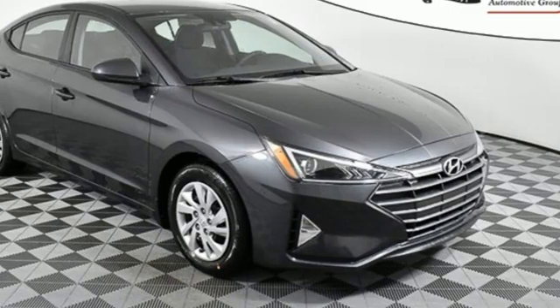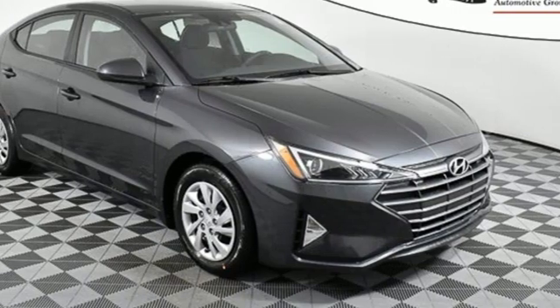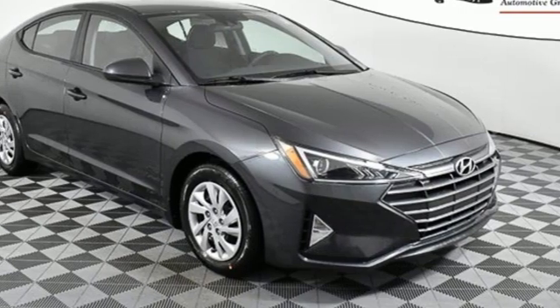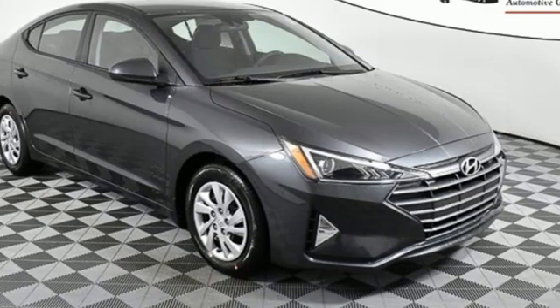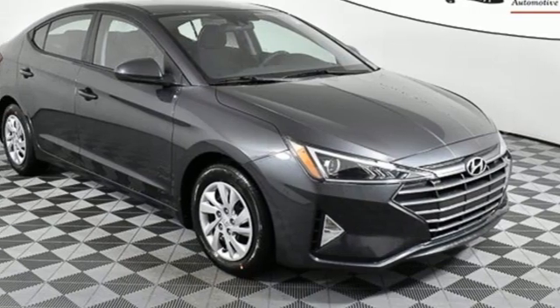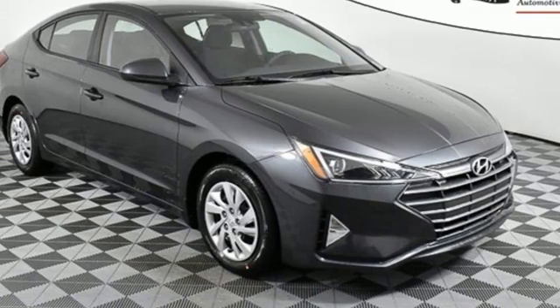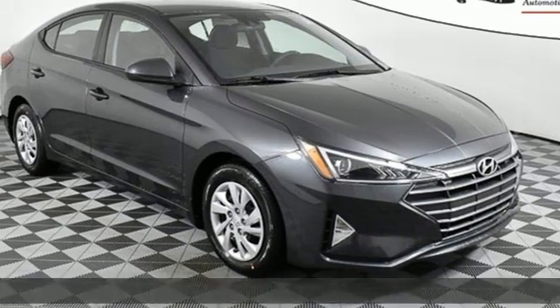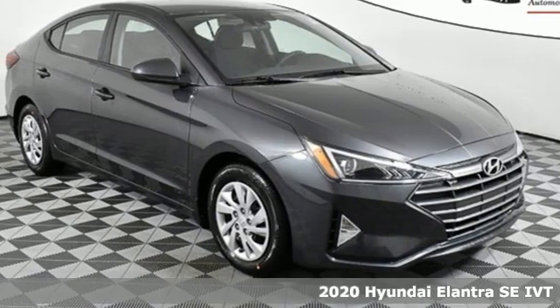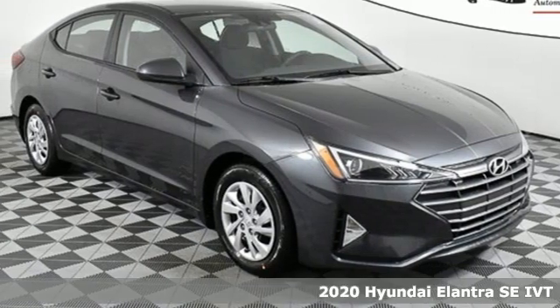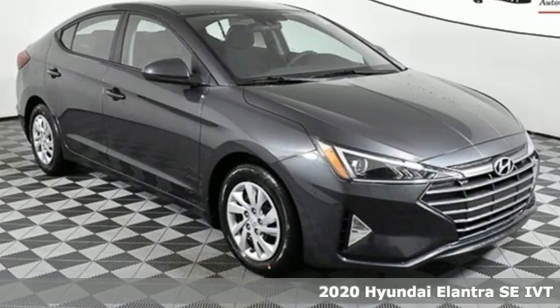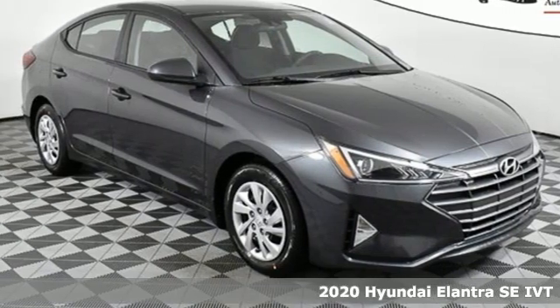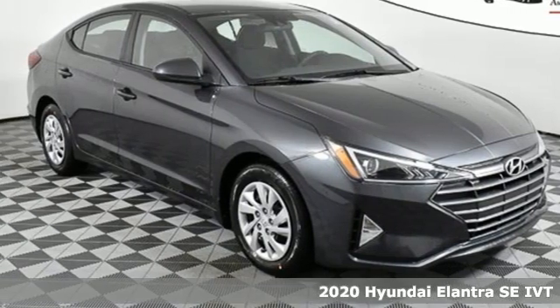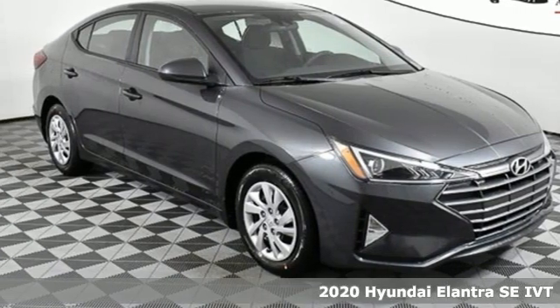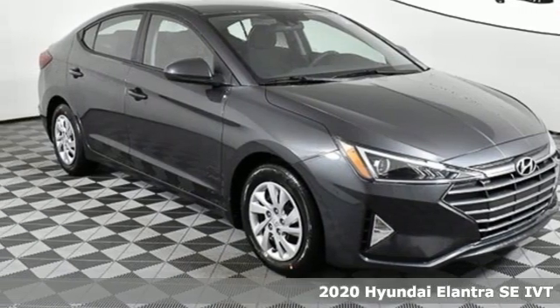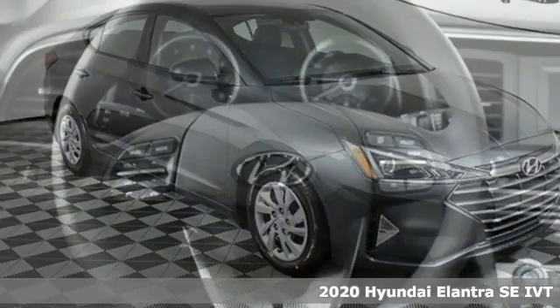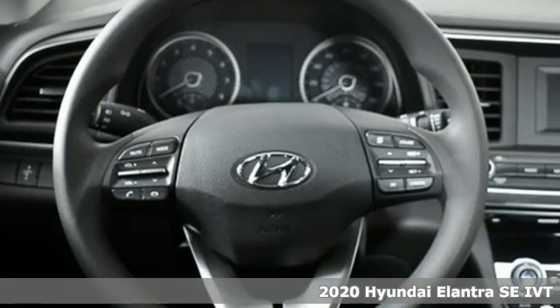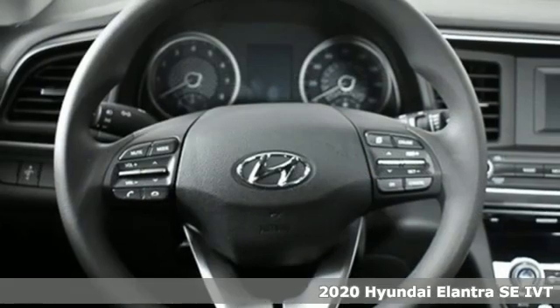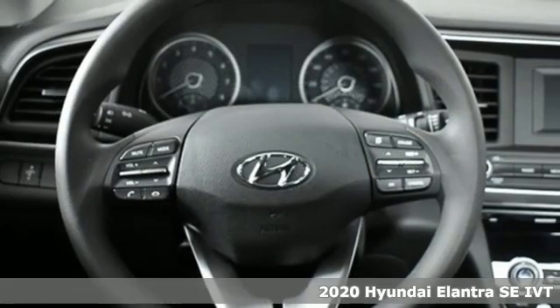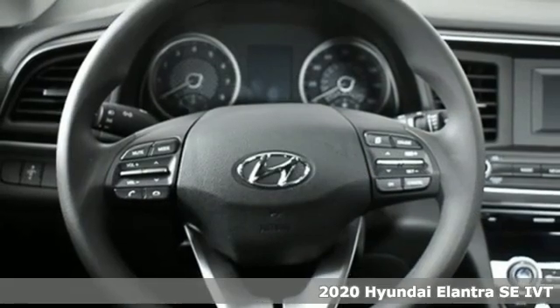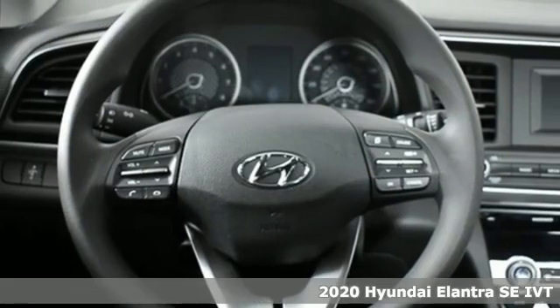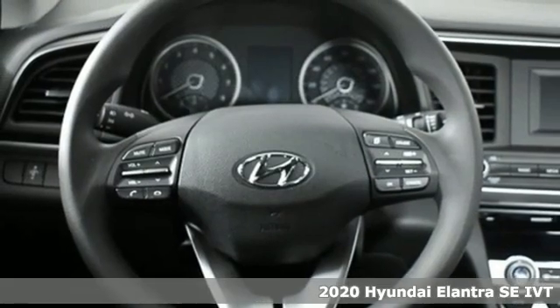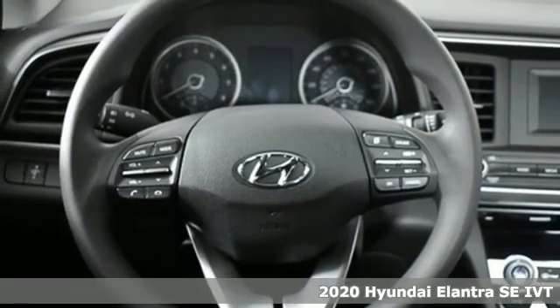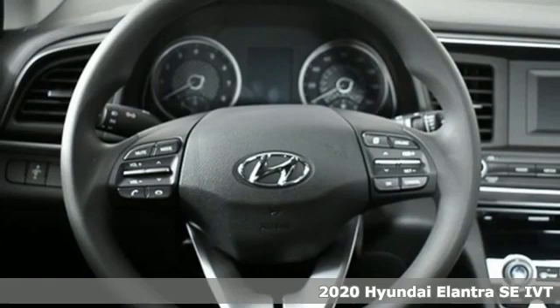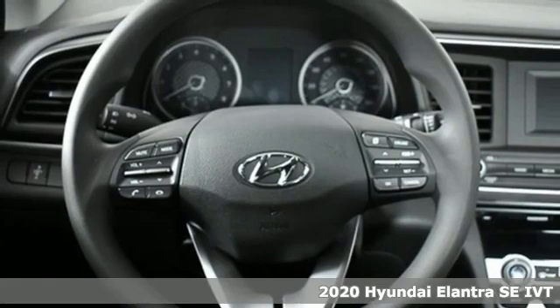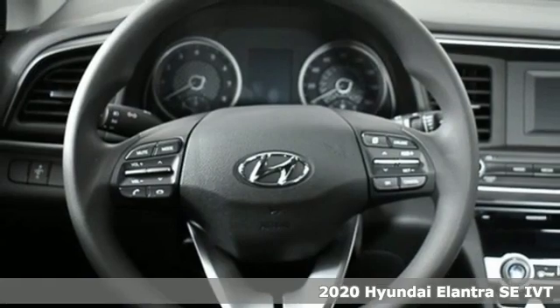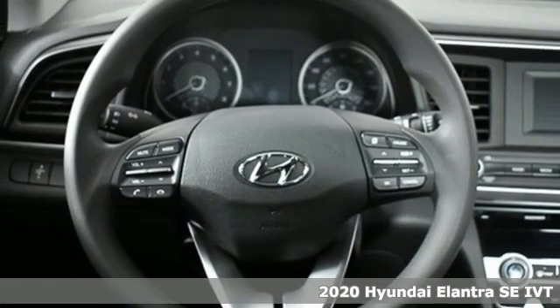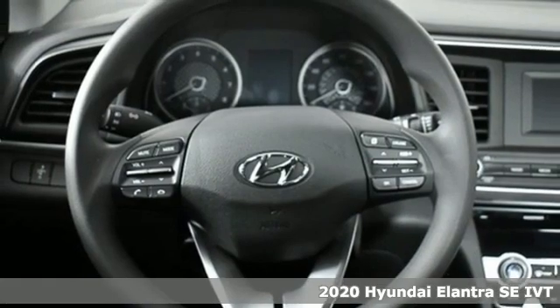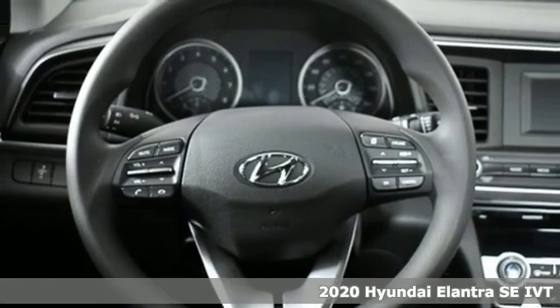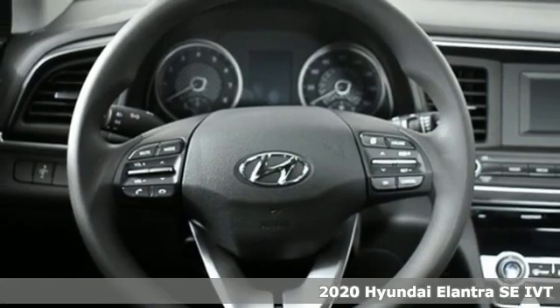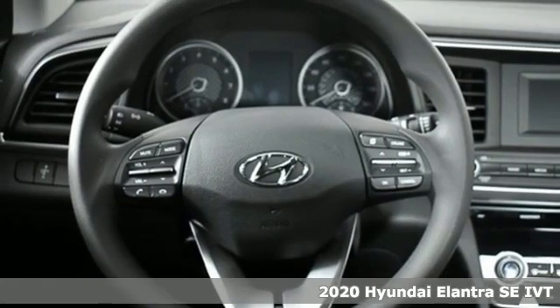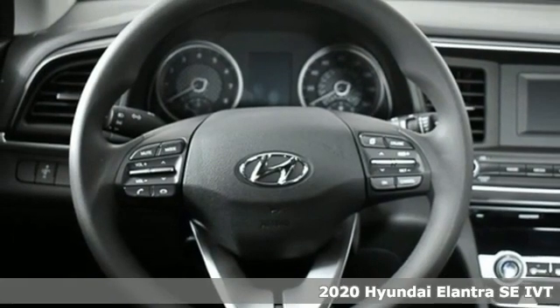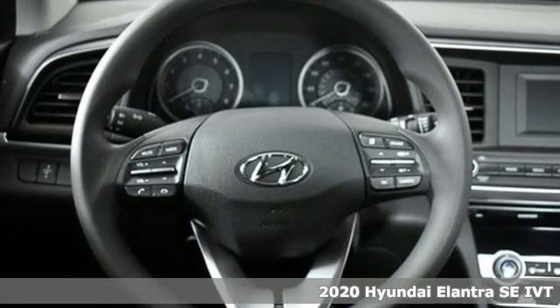Here's a new 2020 Hyundai Elantra. Challenging convention to find a better way — it's the Hyundai way.